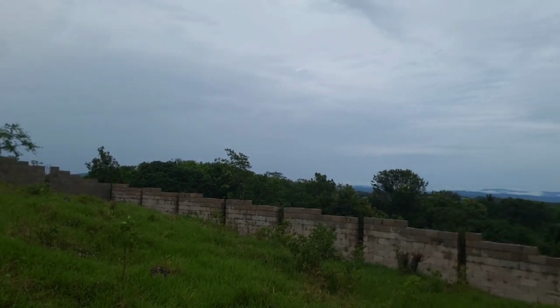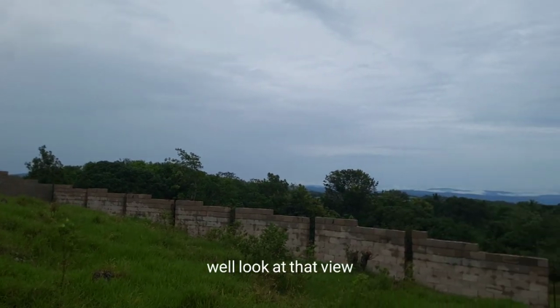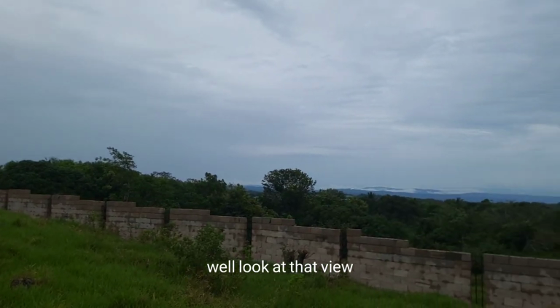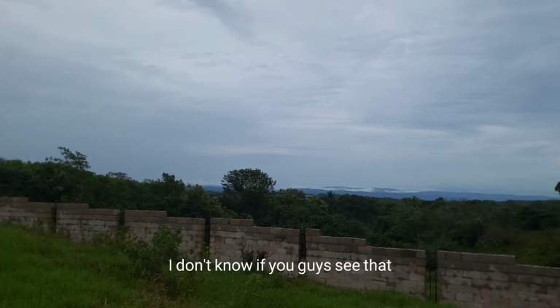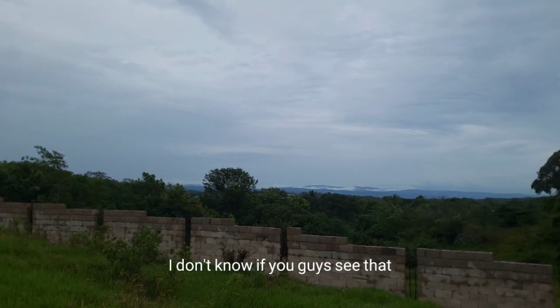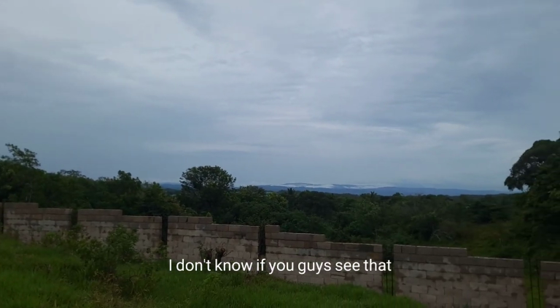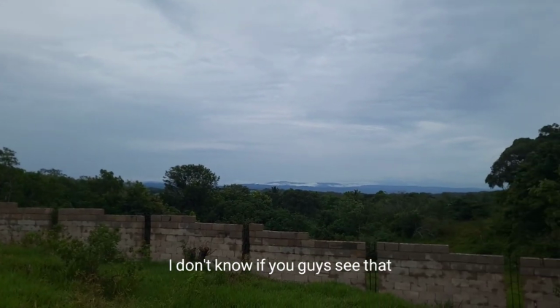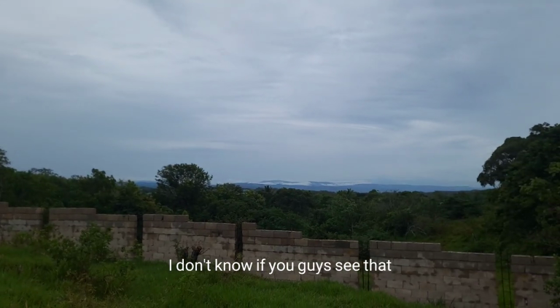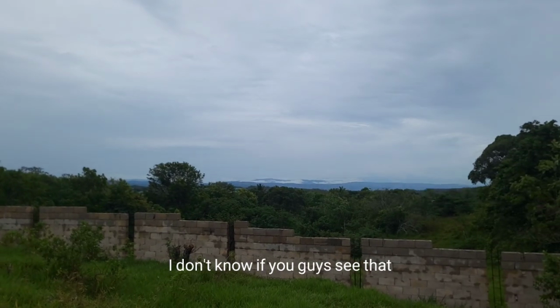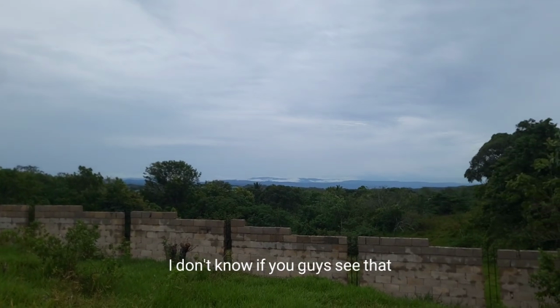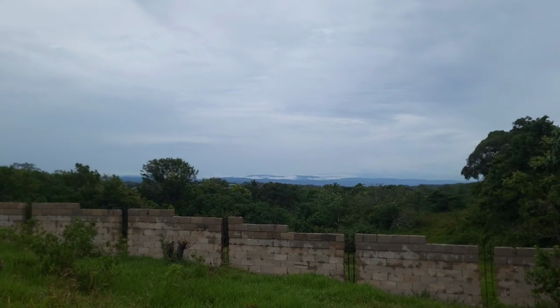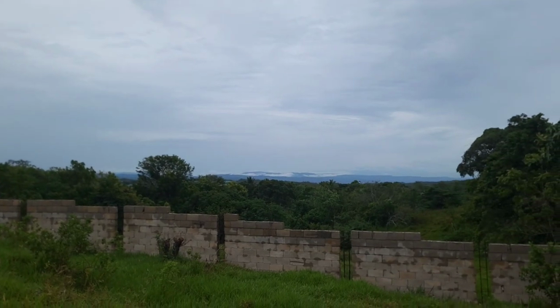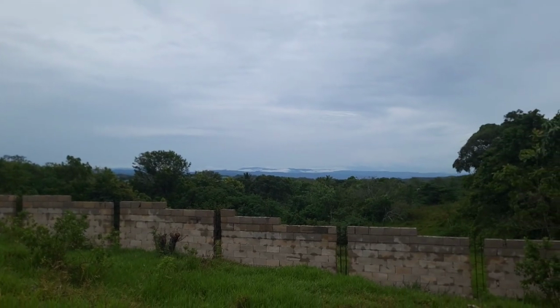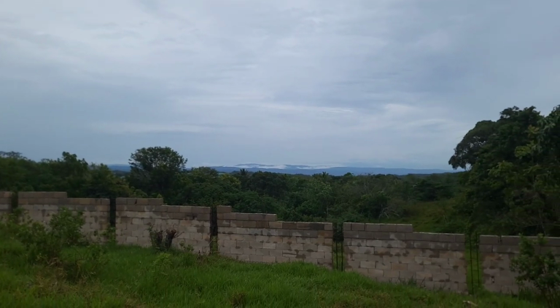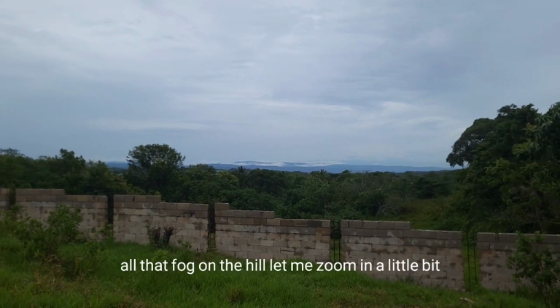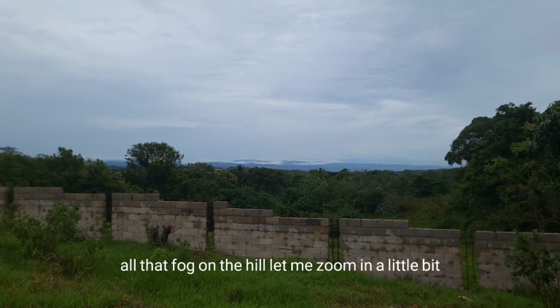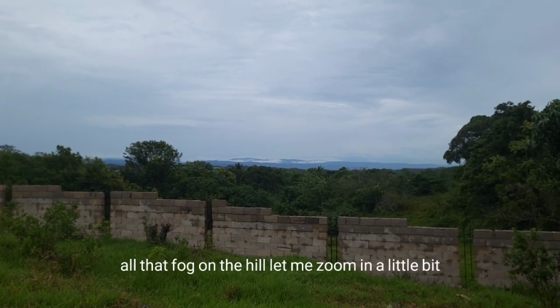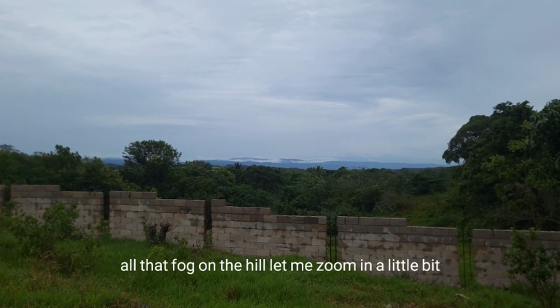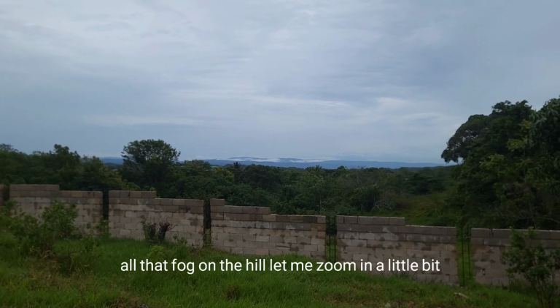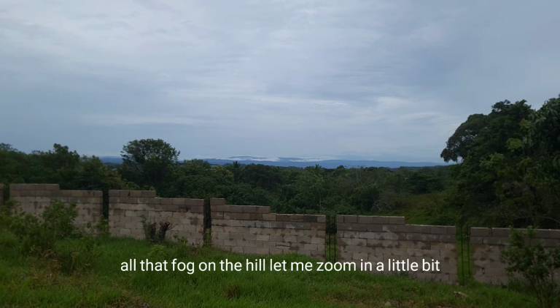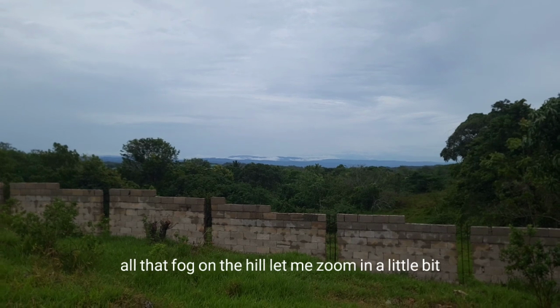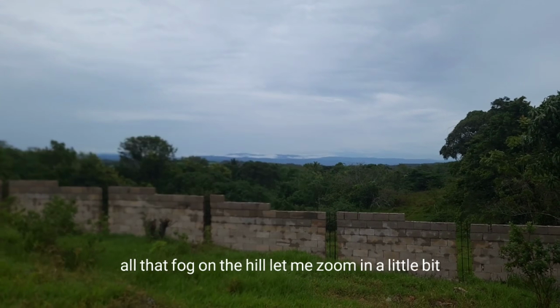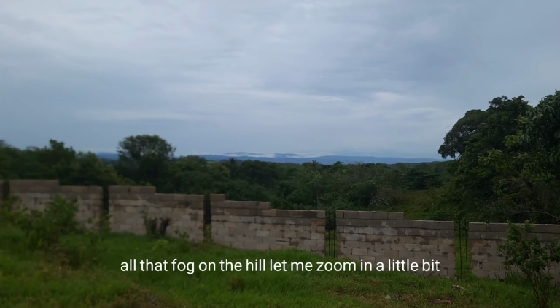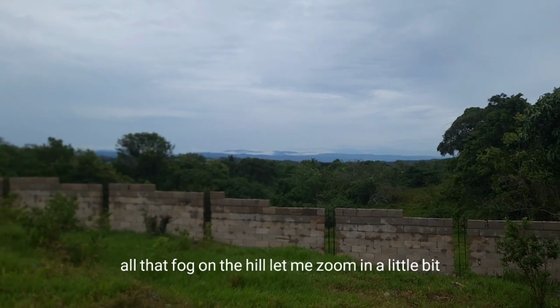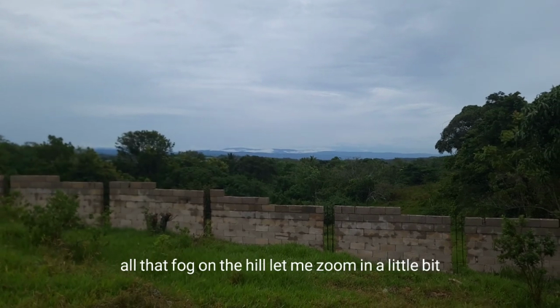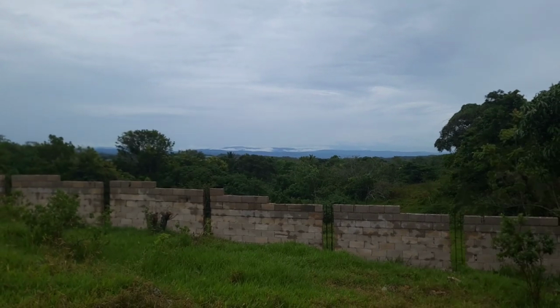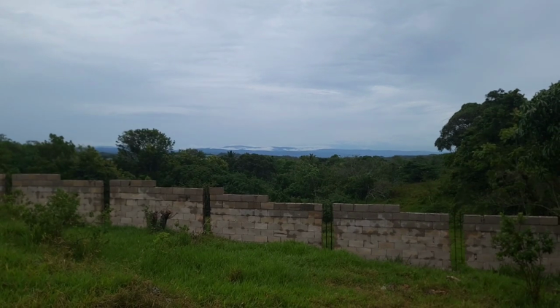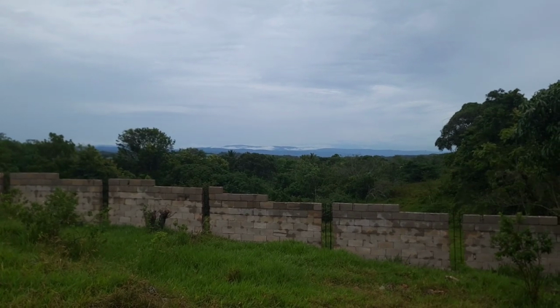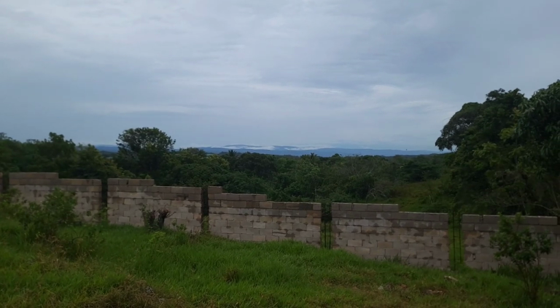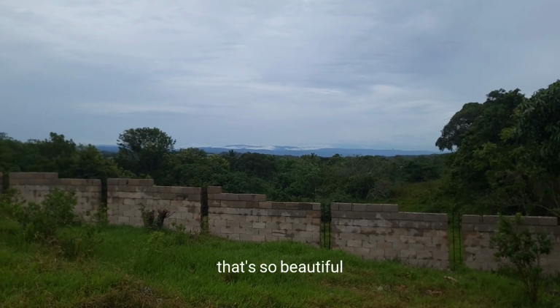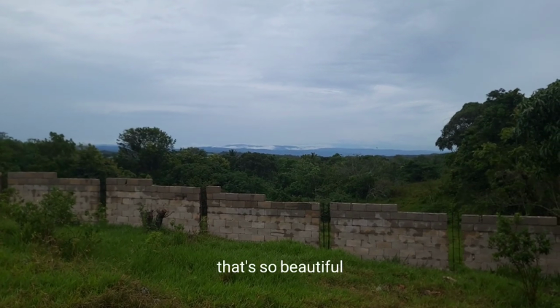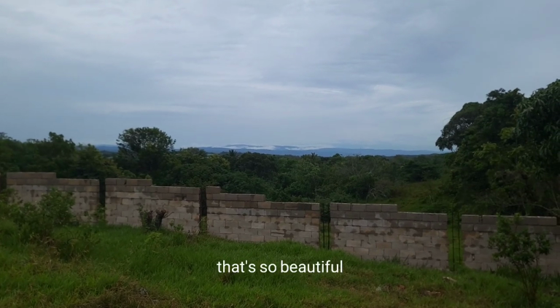Wow, look at that view — I don't know if you guys can see that. All that fog on the hill — let me zoom in a little bit. That's so beautiful.